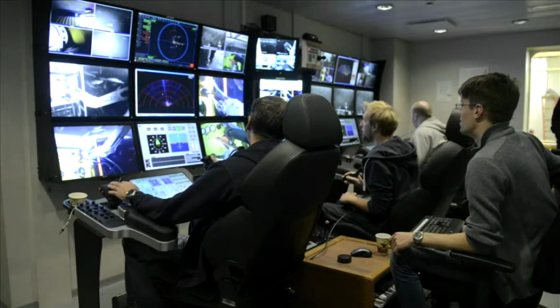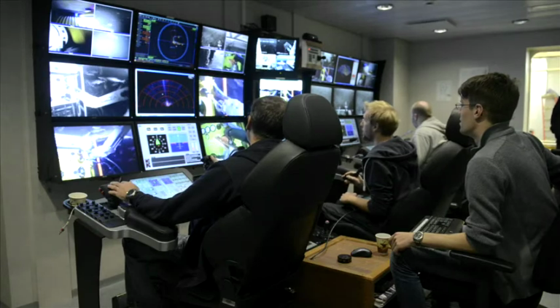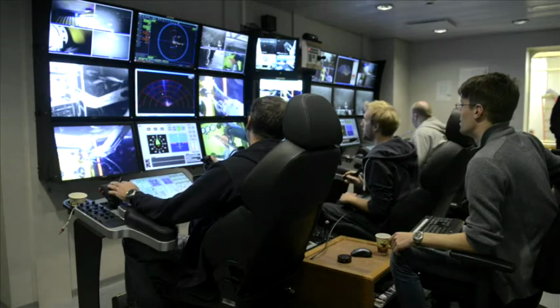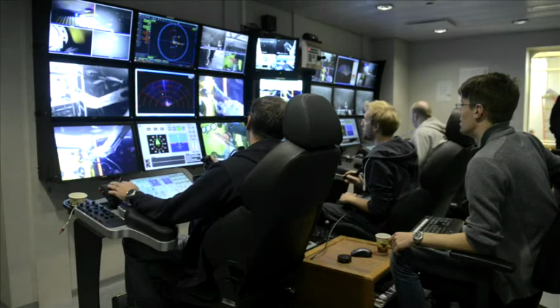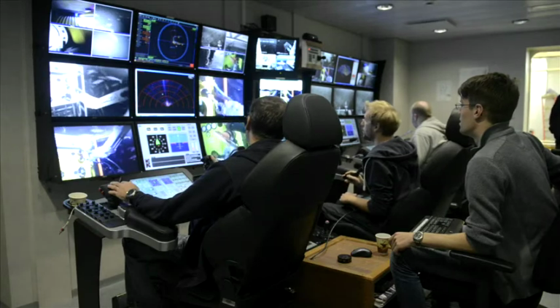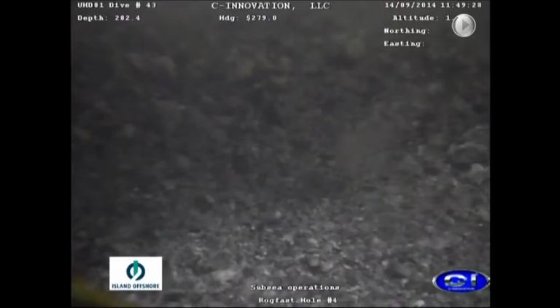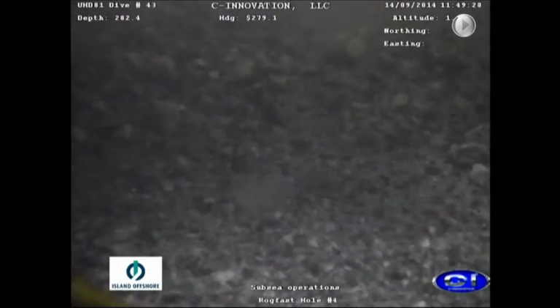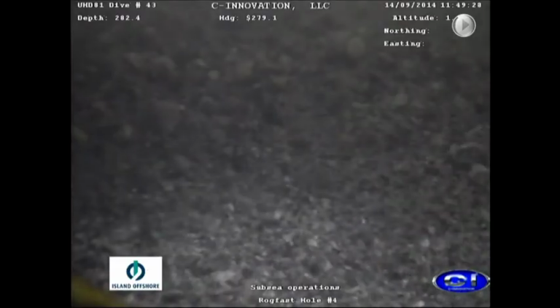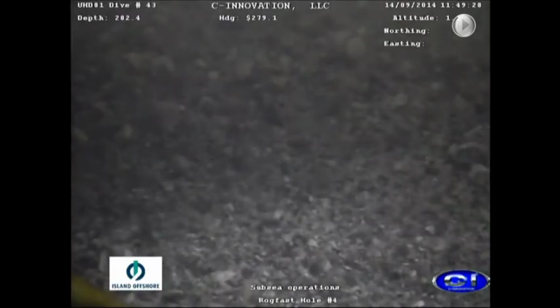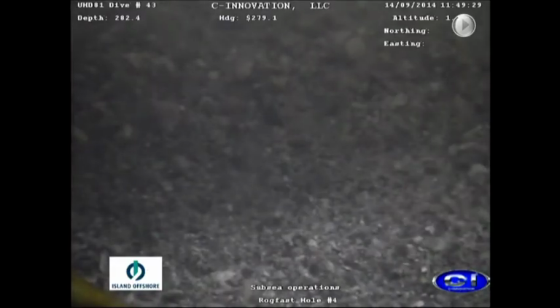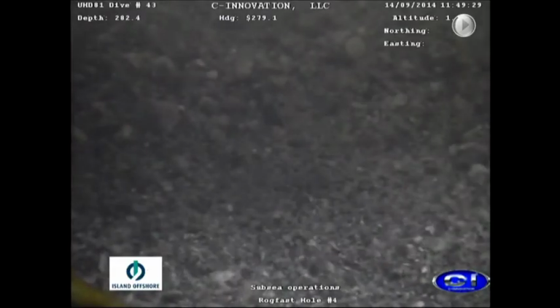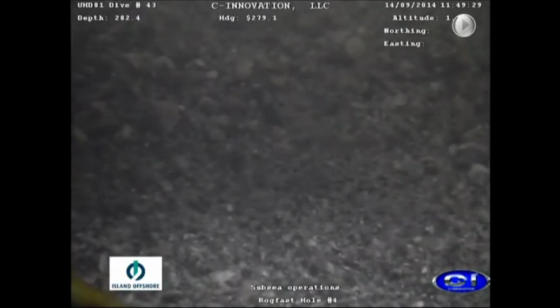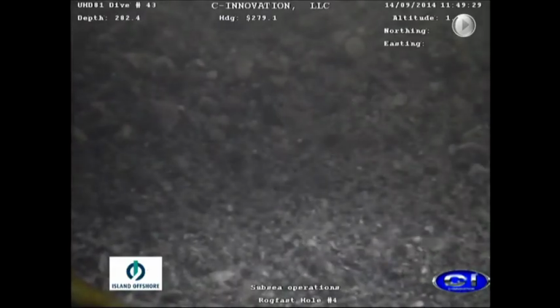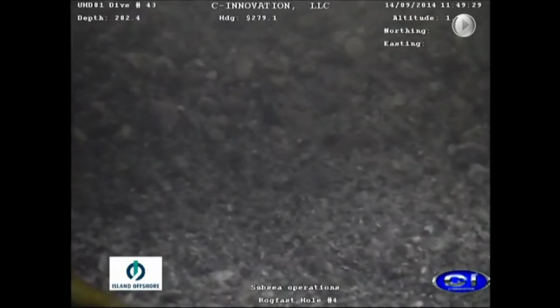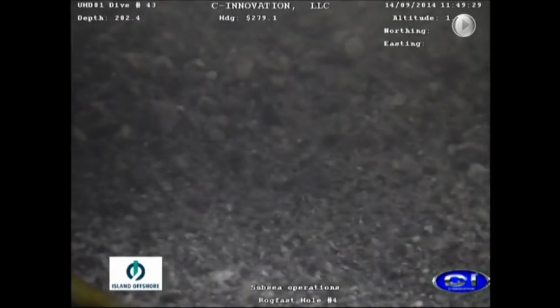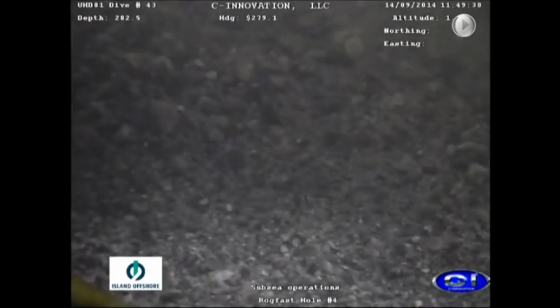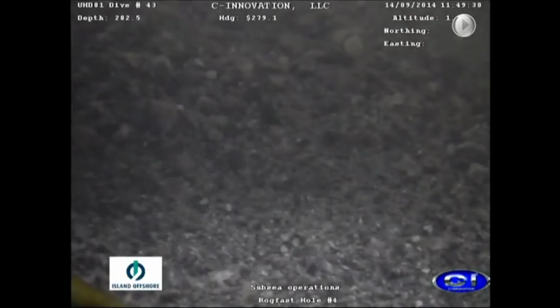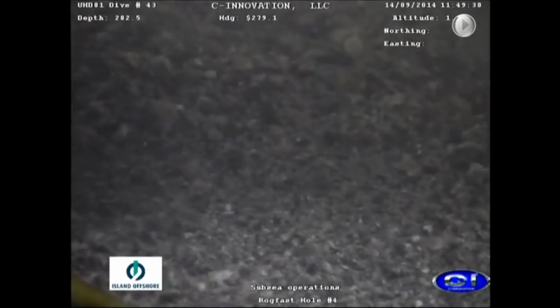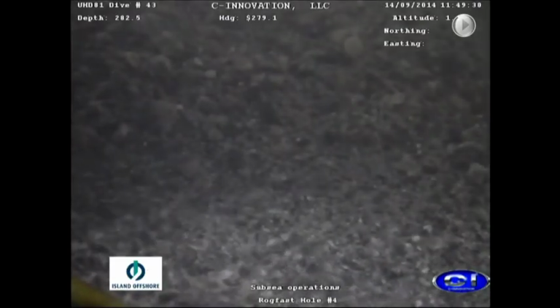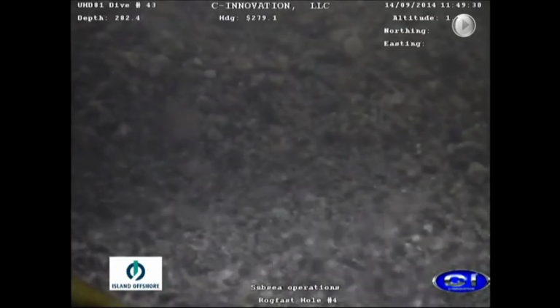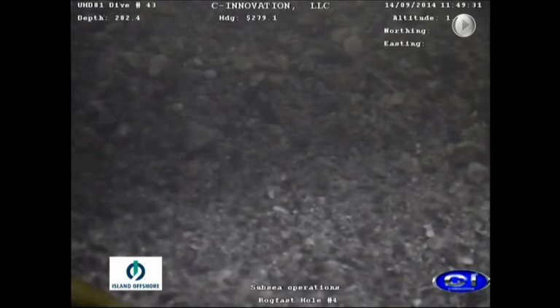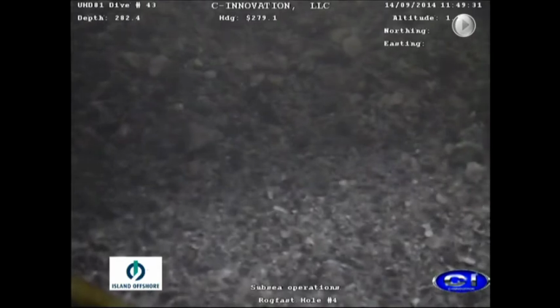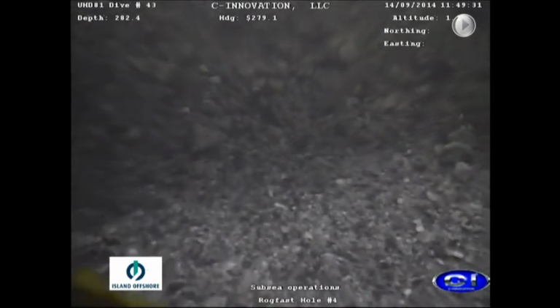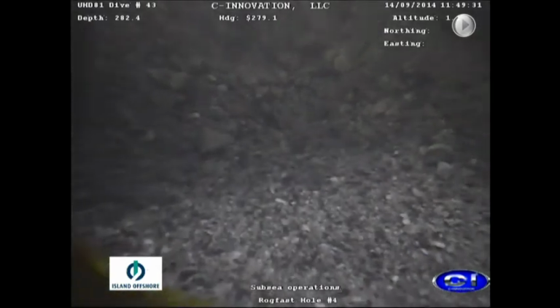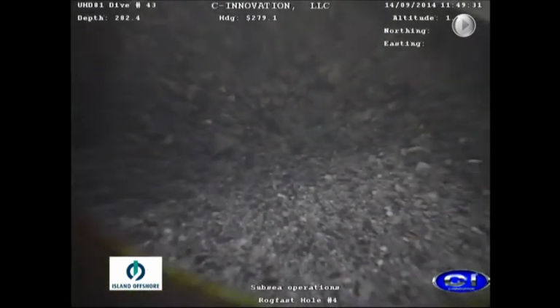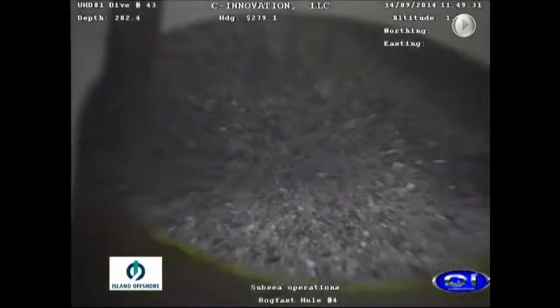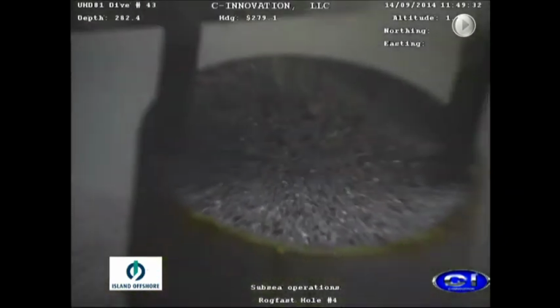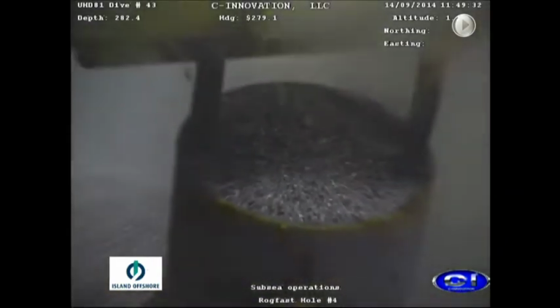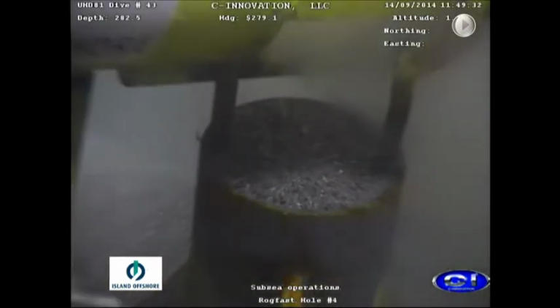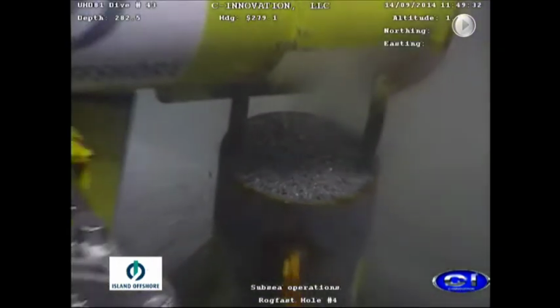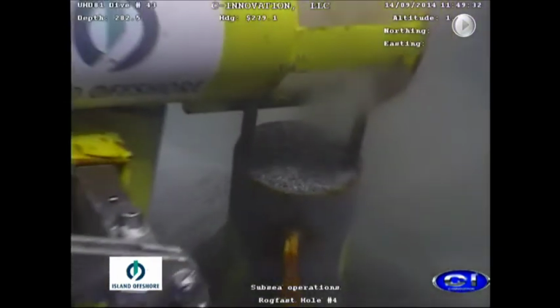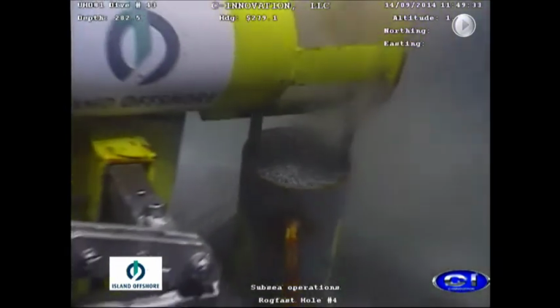As drilling progresses, samples of drill chips are collected for analysis by the Norwegian Roads Authority.